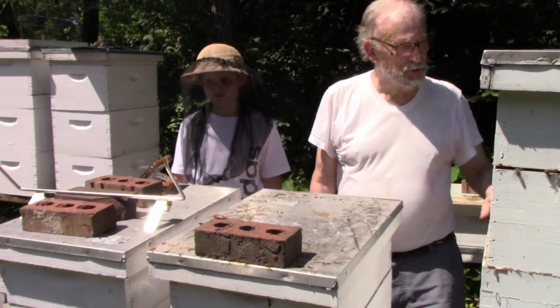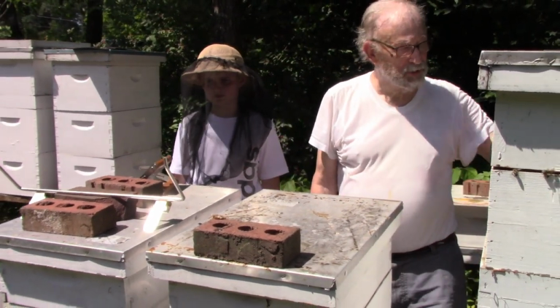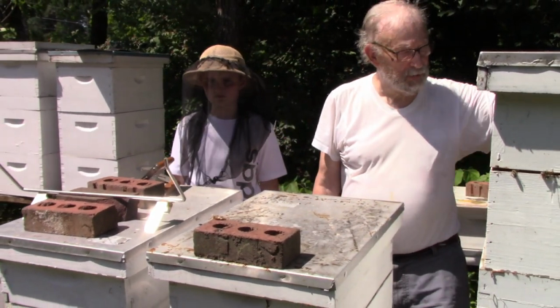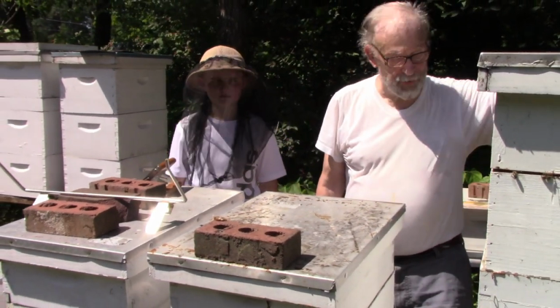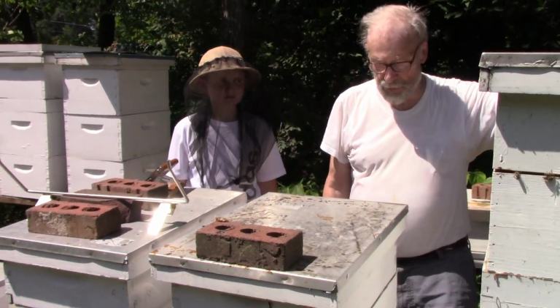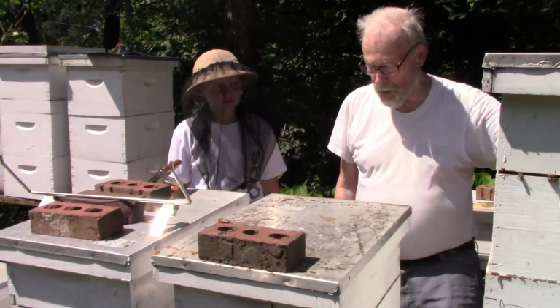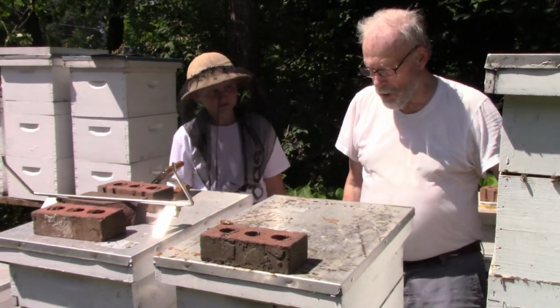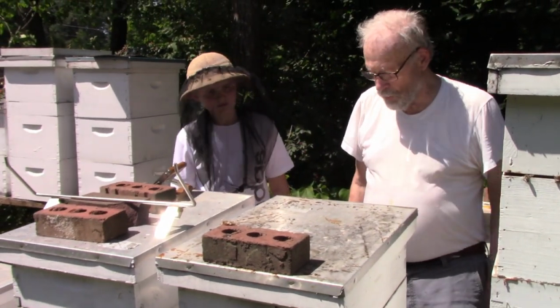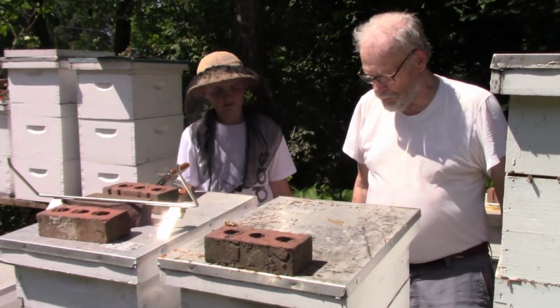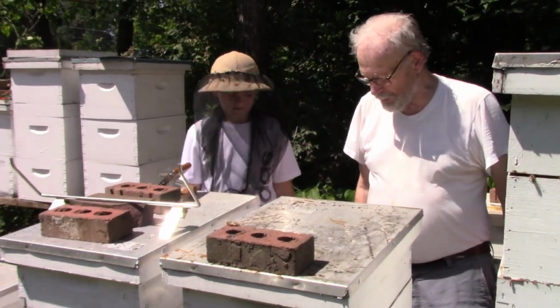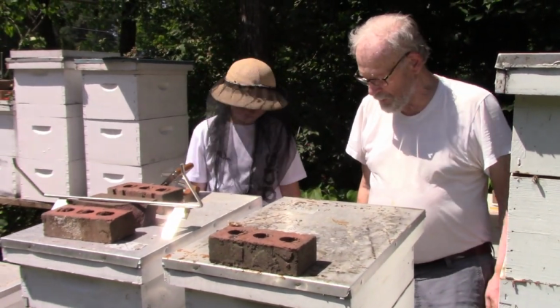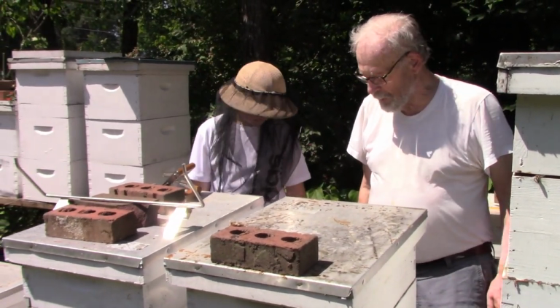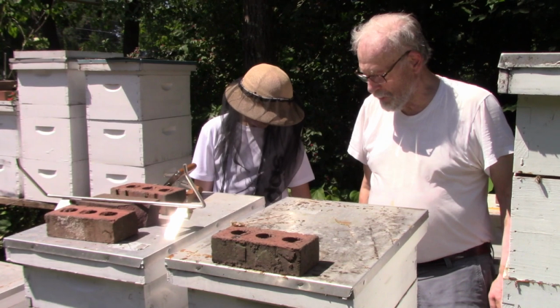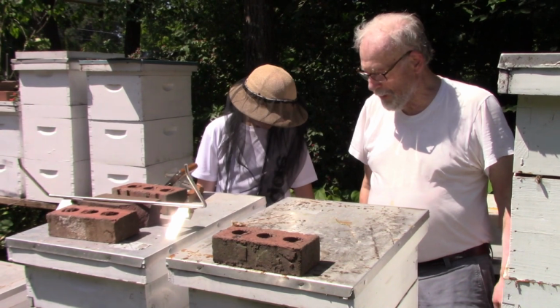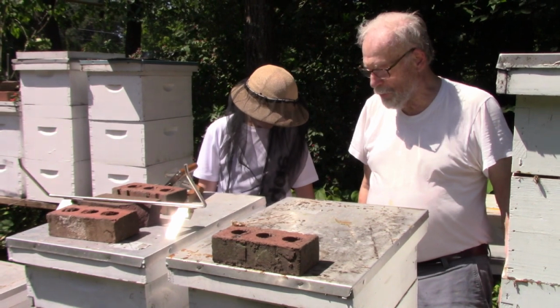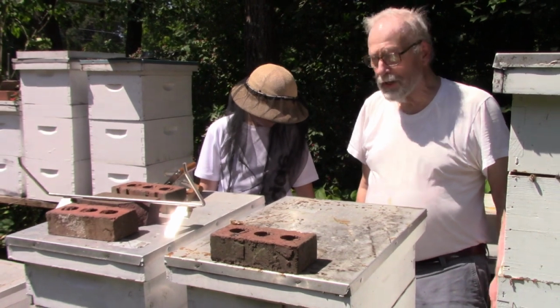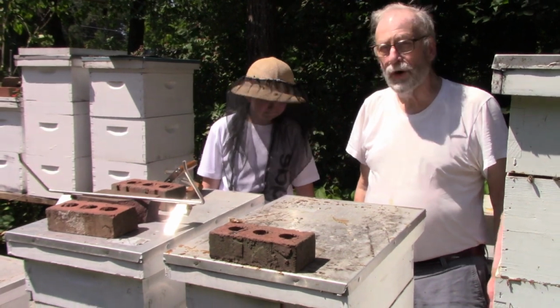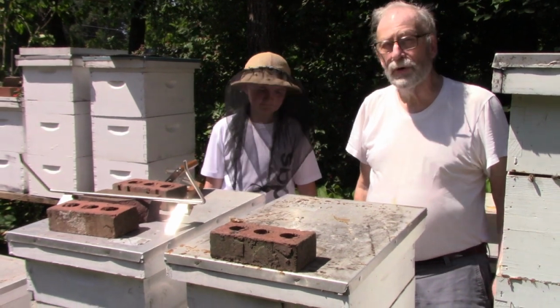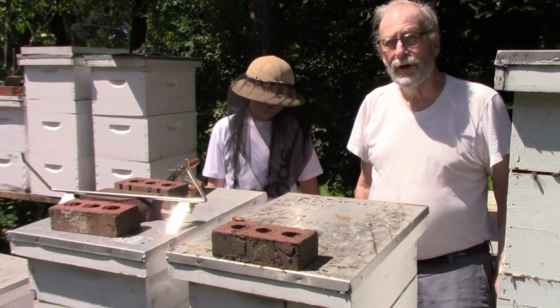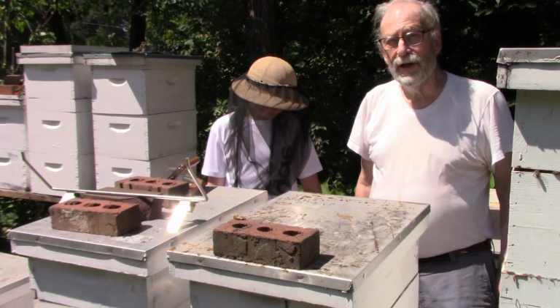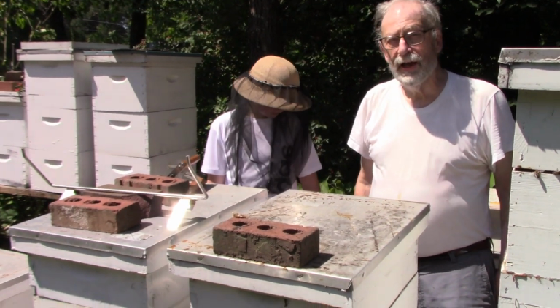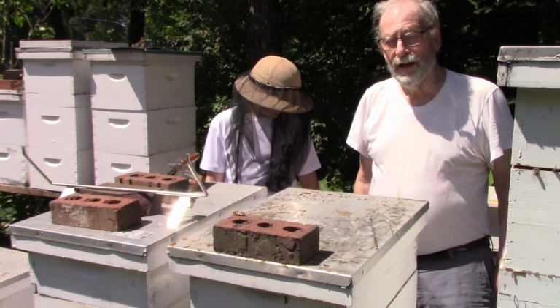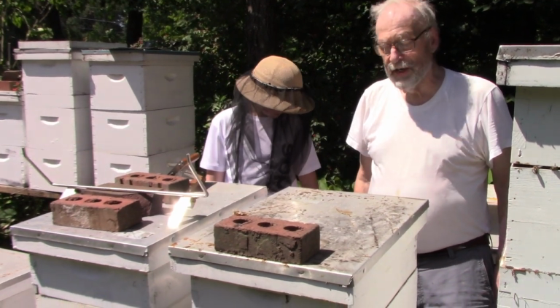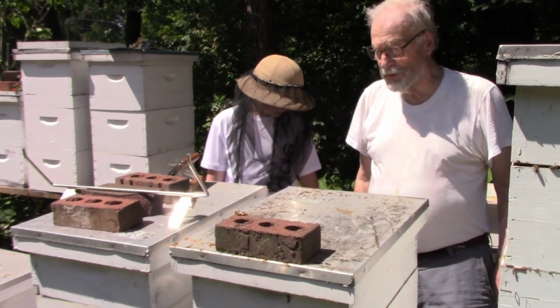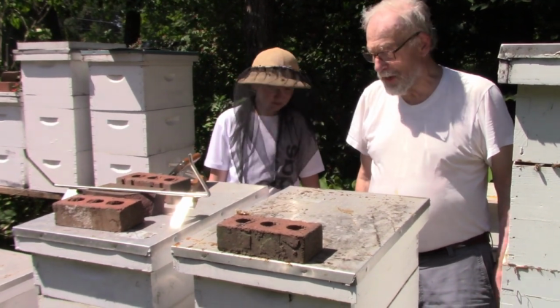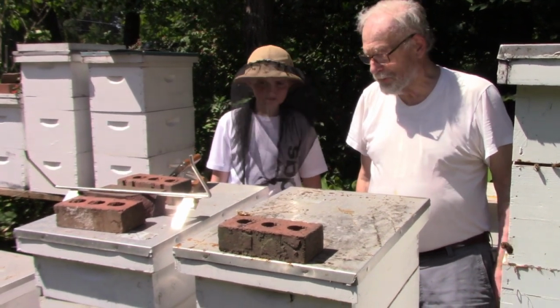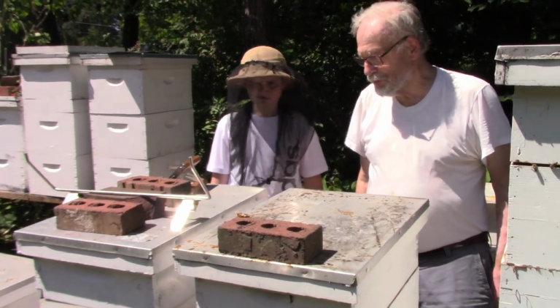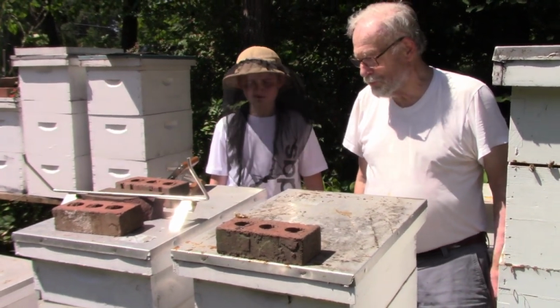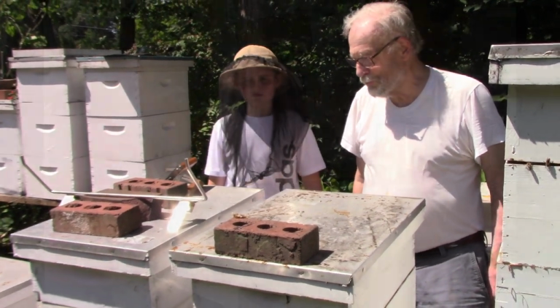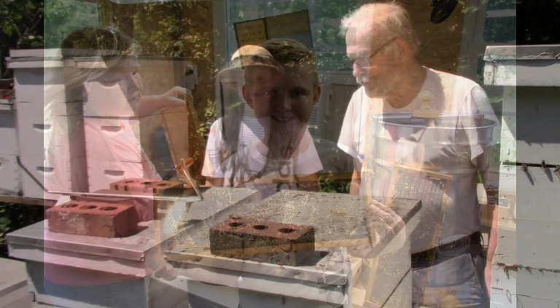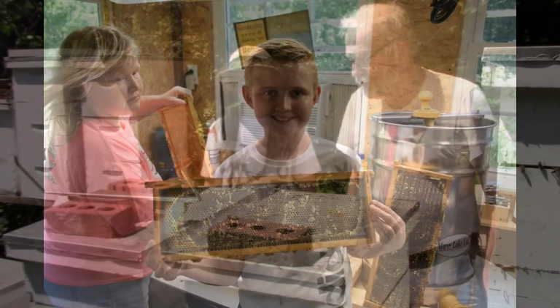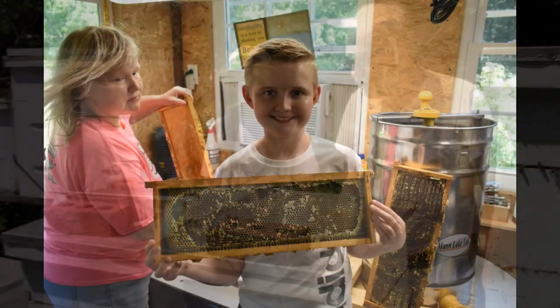Most of these hives here were checked about a week ago, honey extracted. So we're good here.